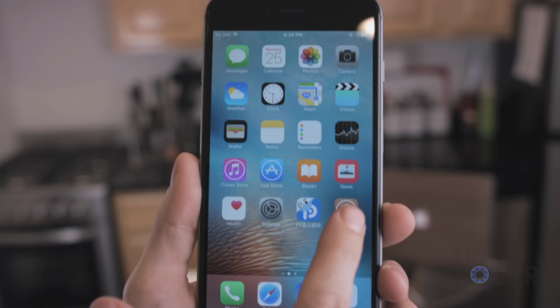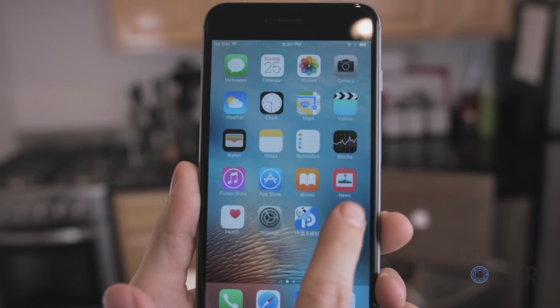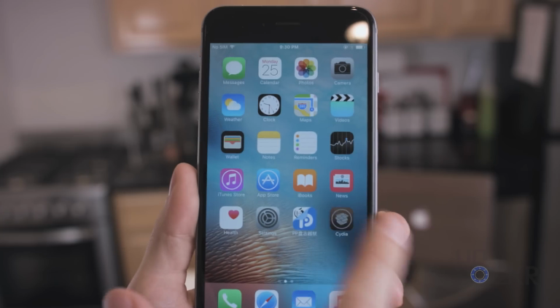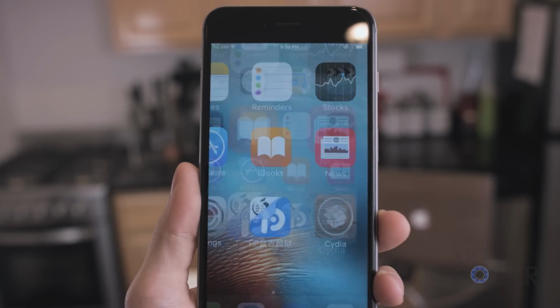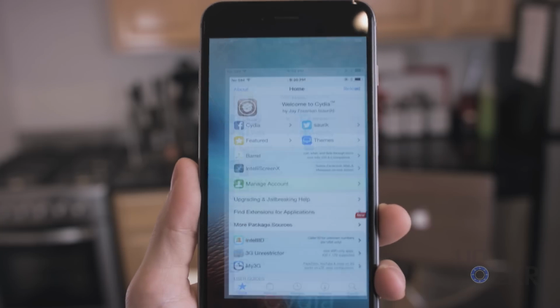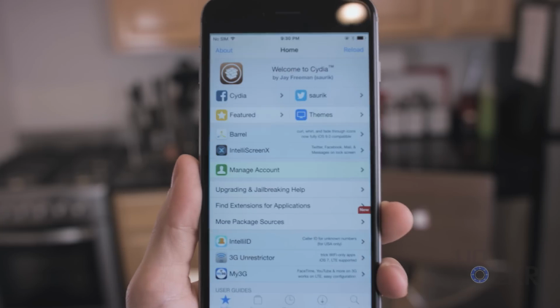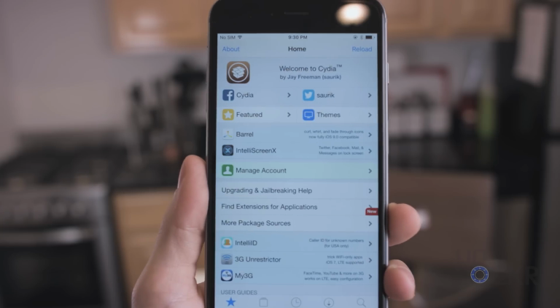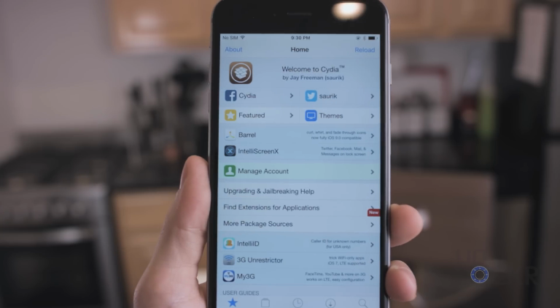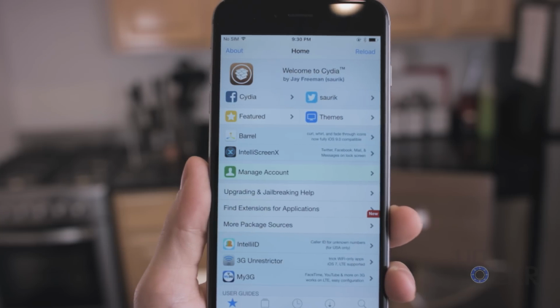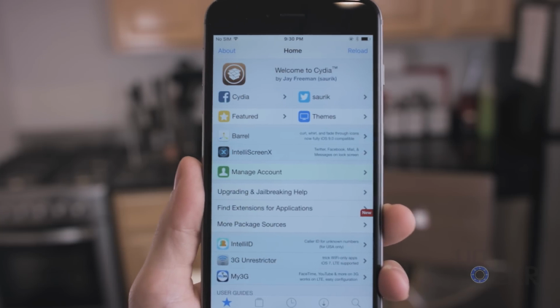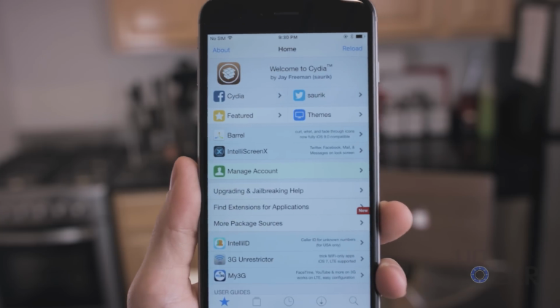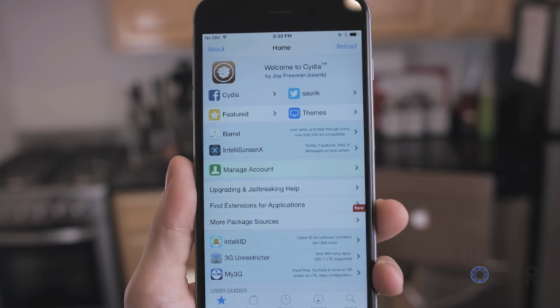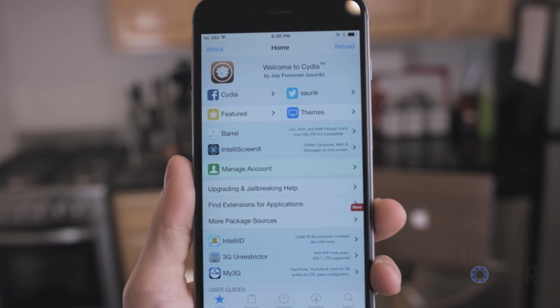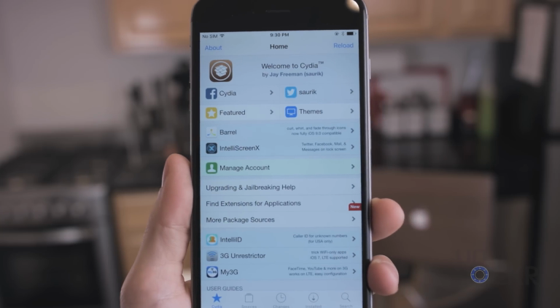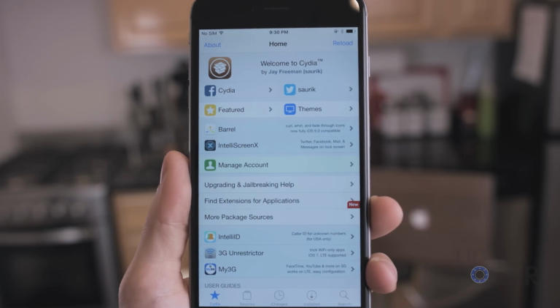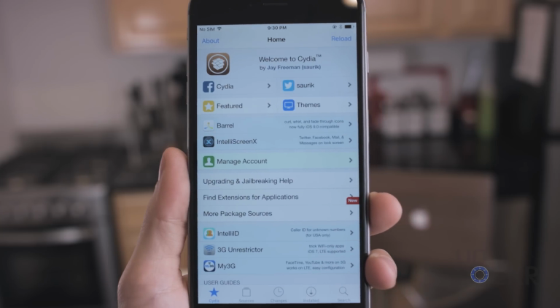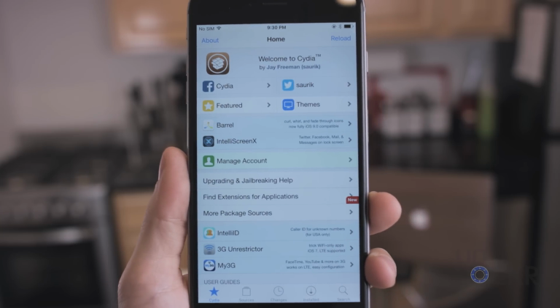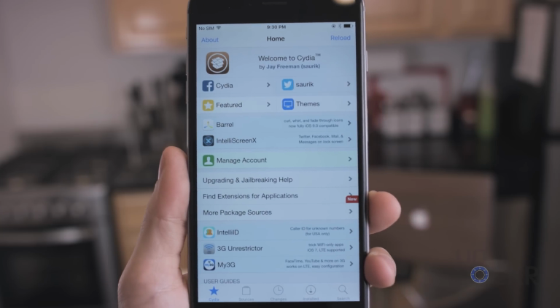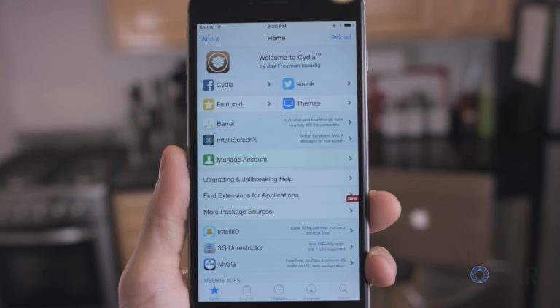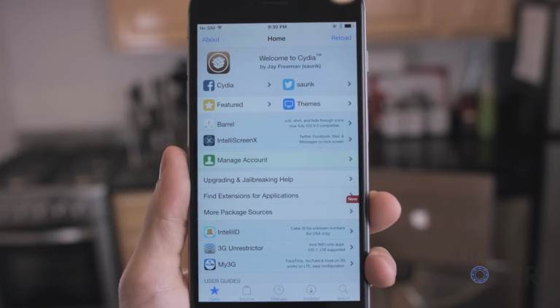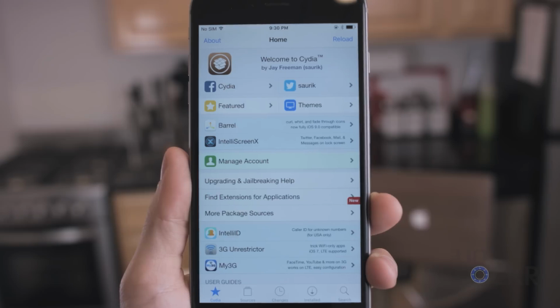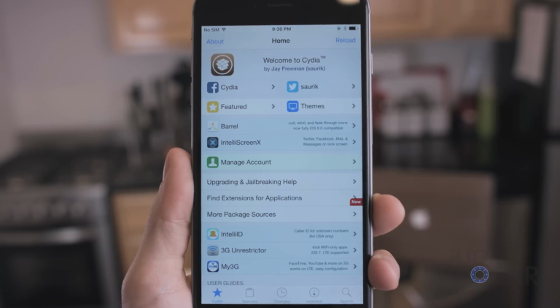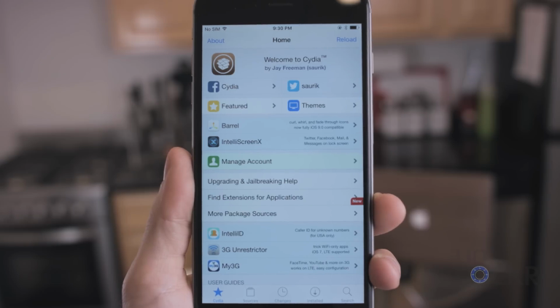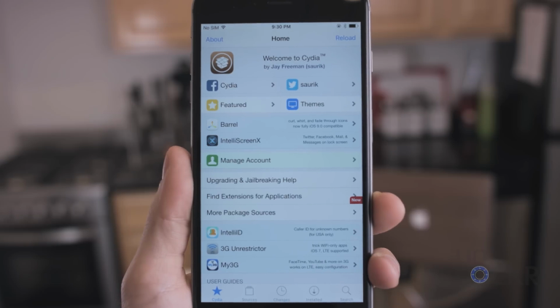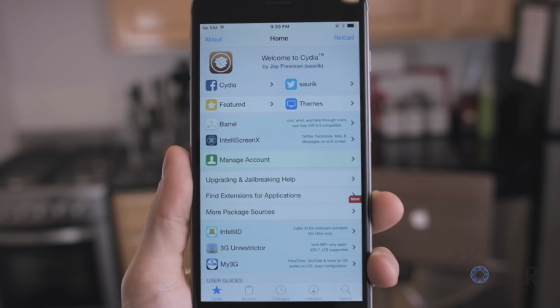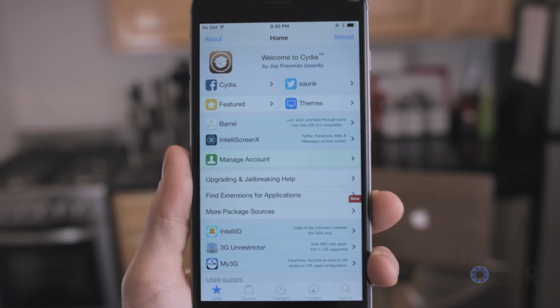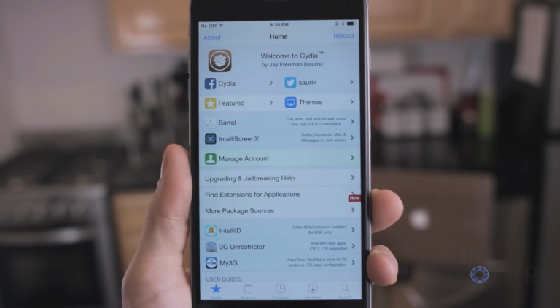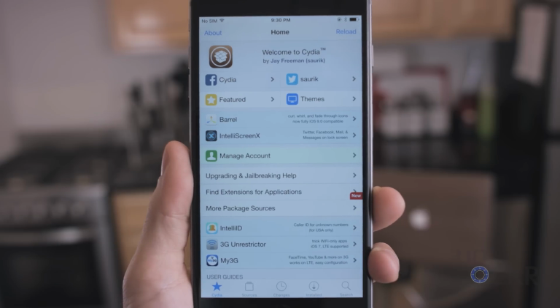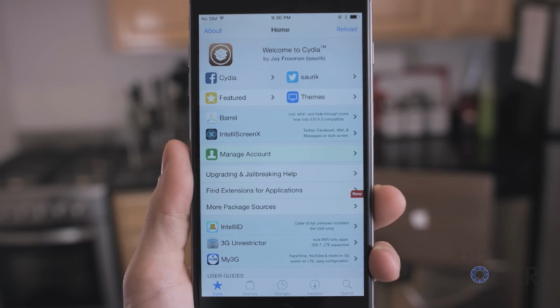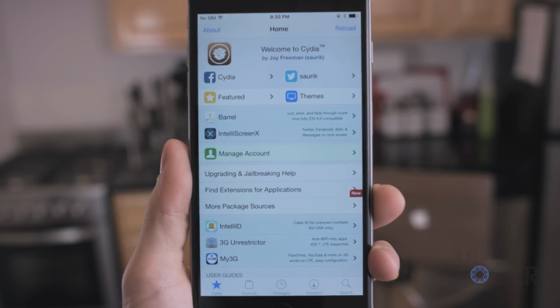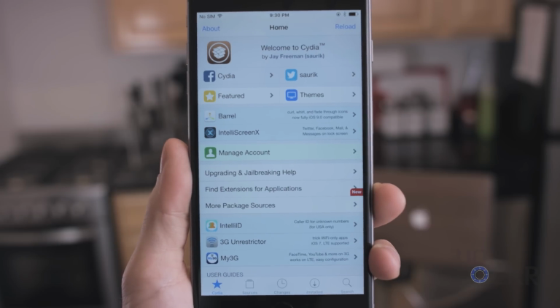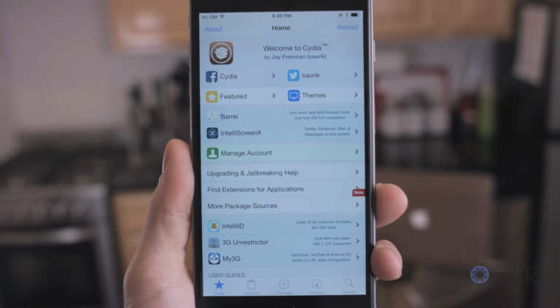Then when it does, you'll see Cydia on your home screen. You can tap that, and you're all set.